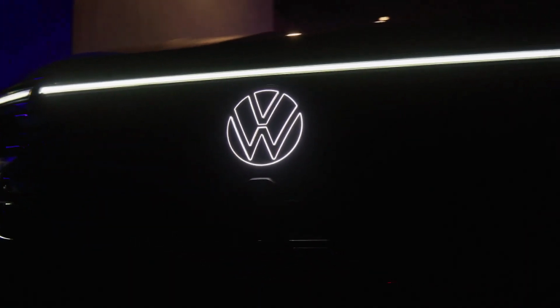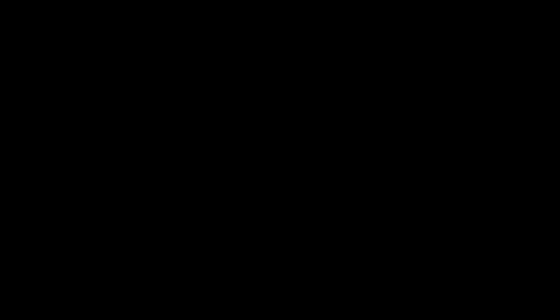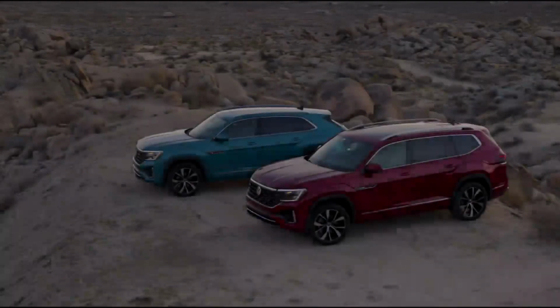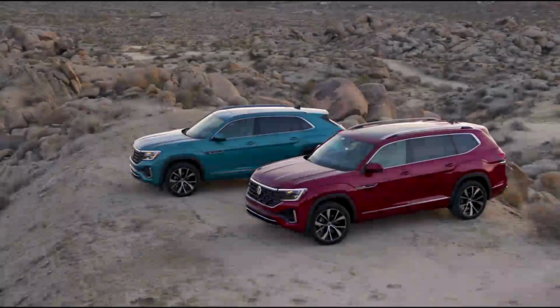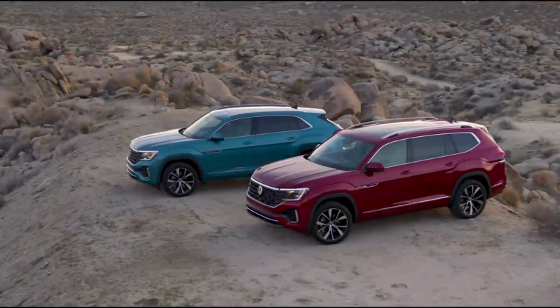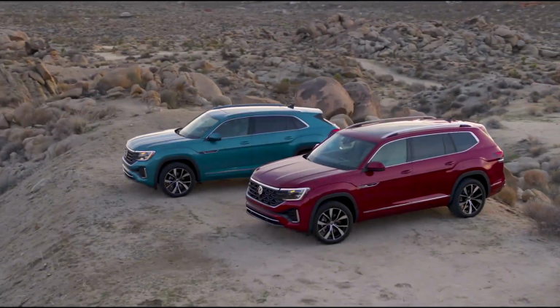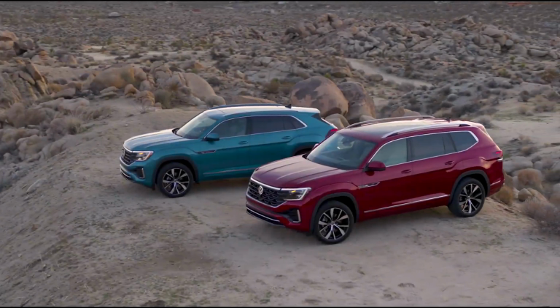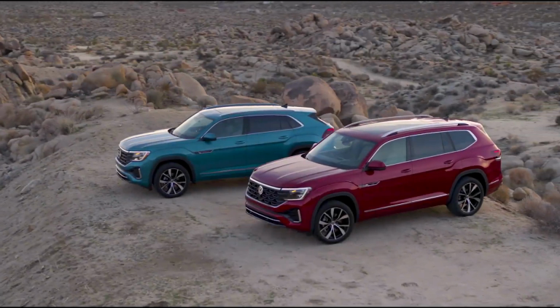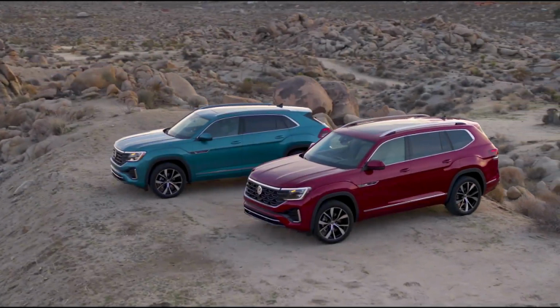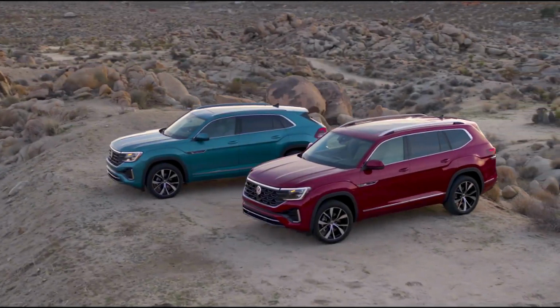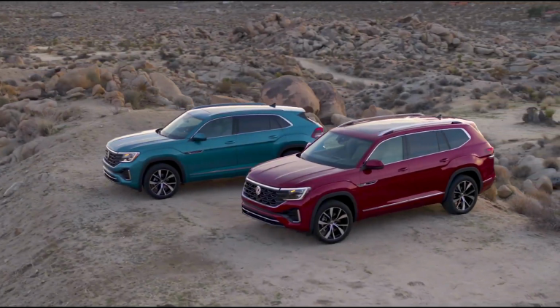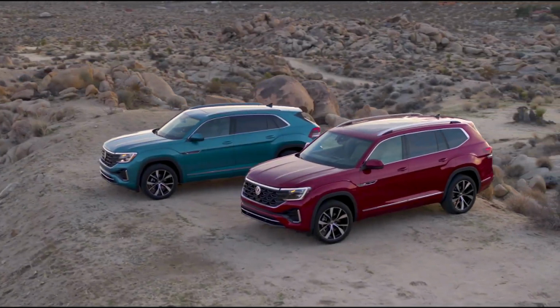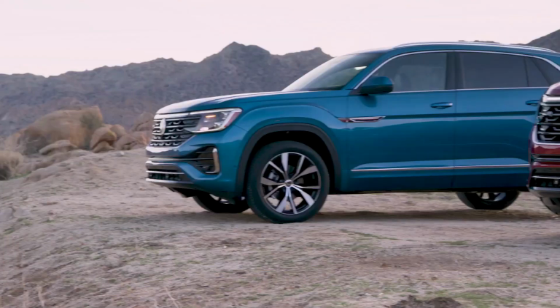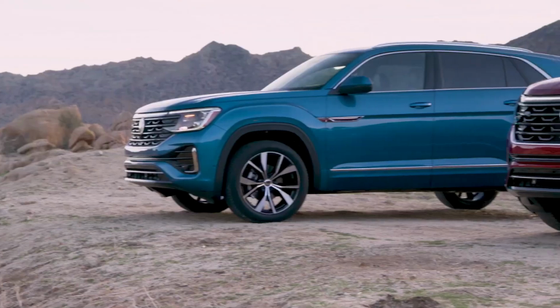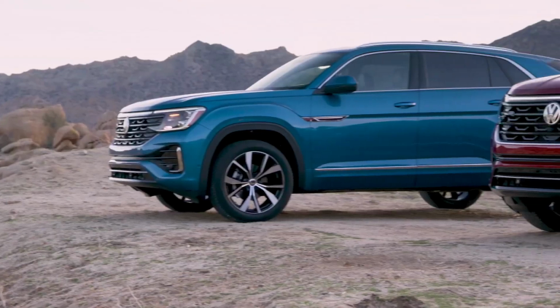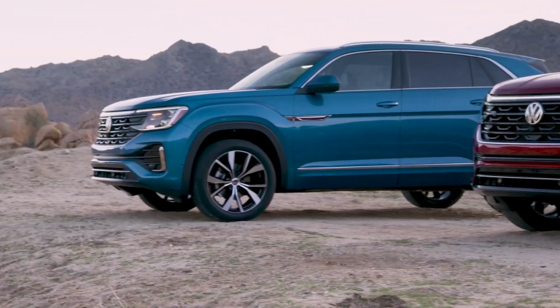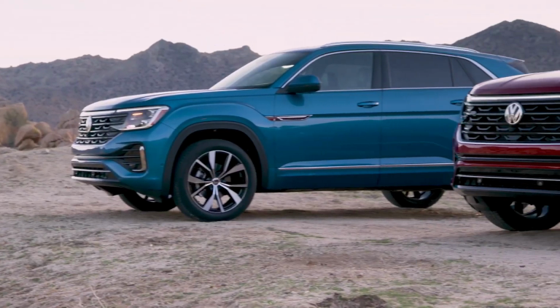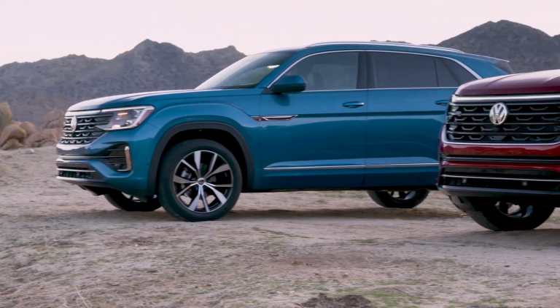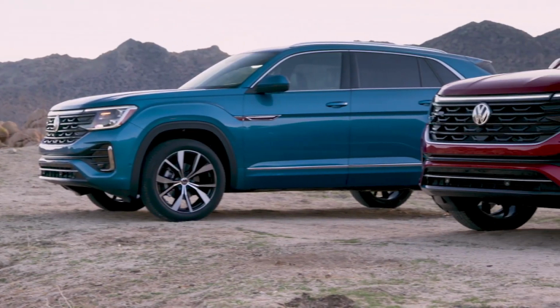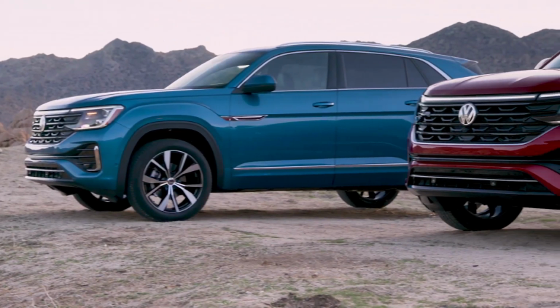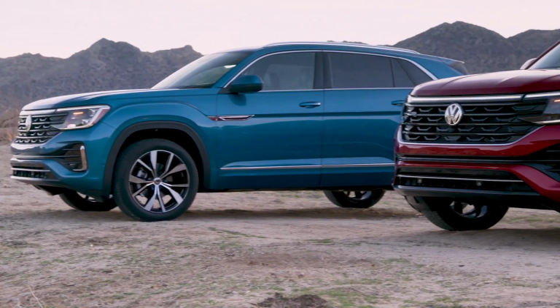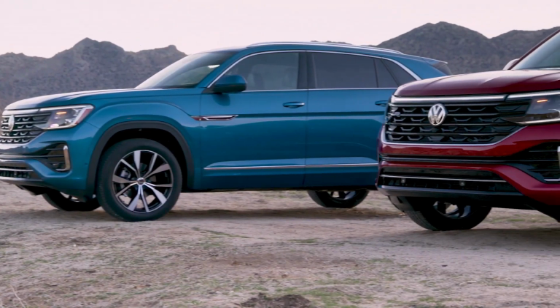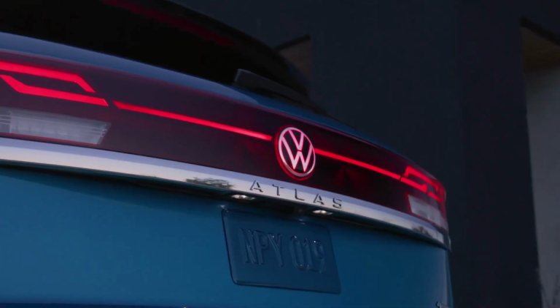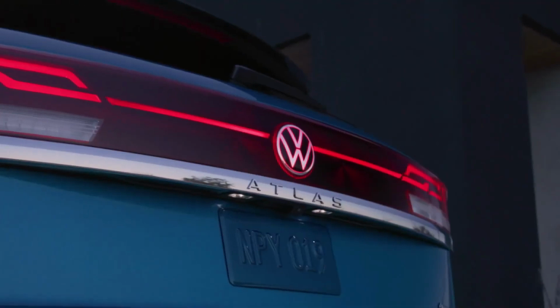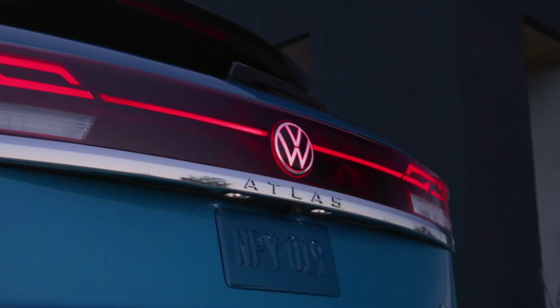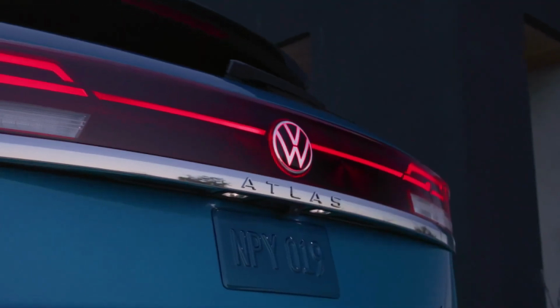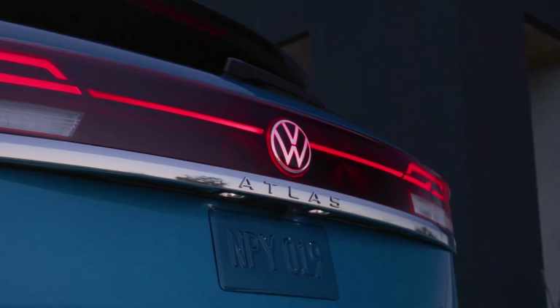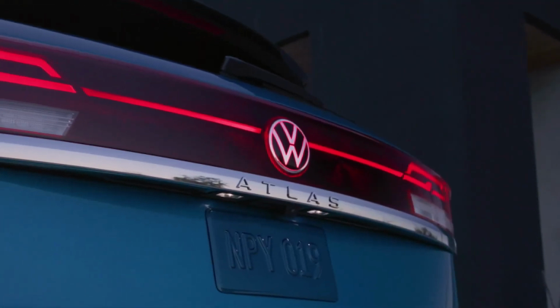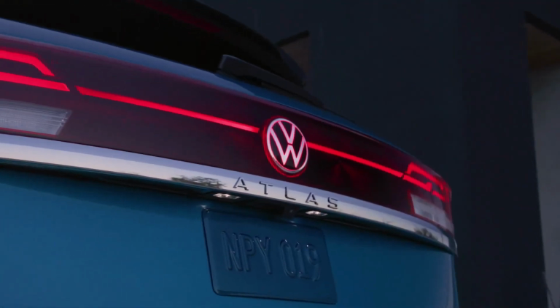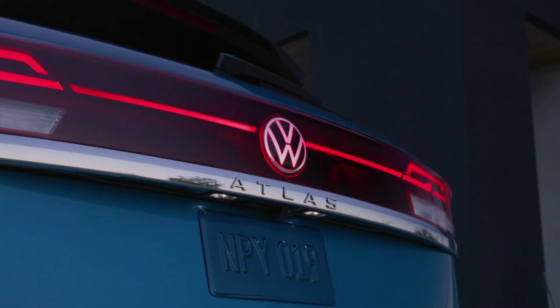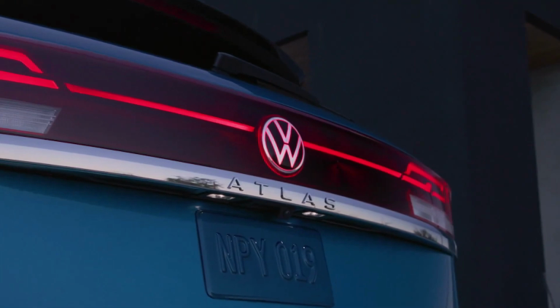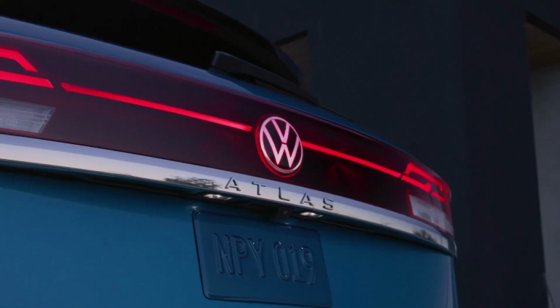2. The new Atlas features a more angular, sporty design compared to the previous model.